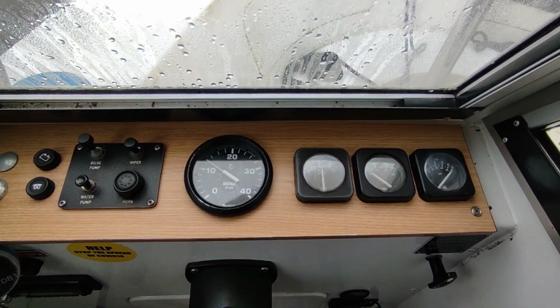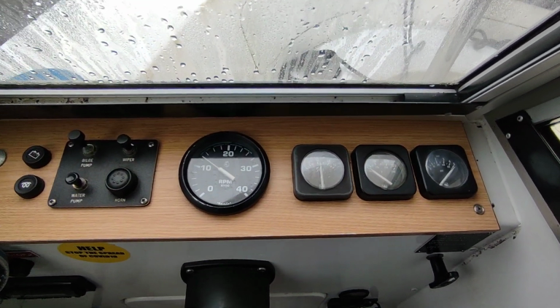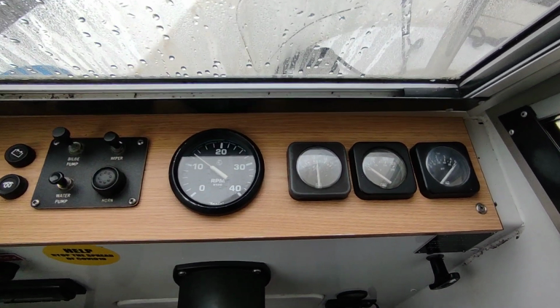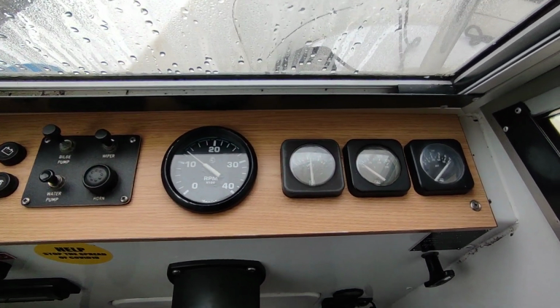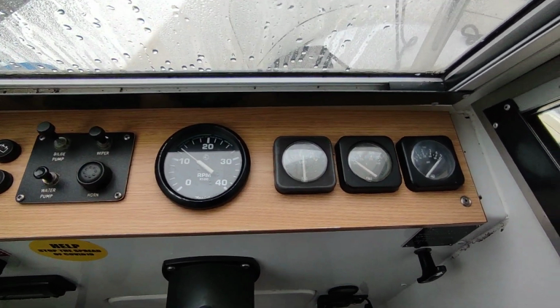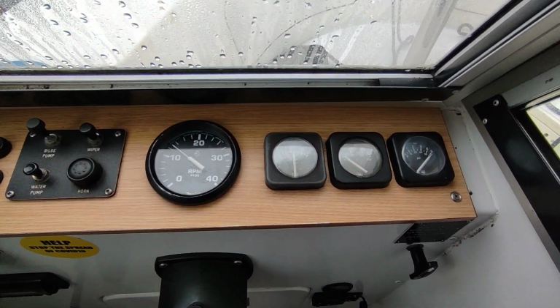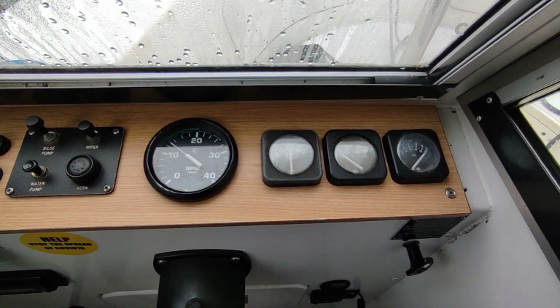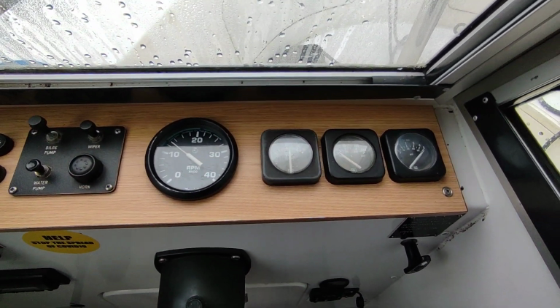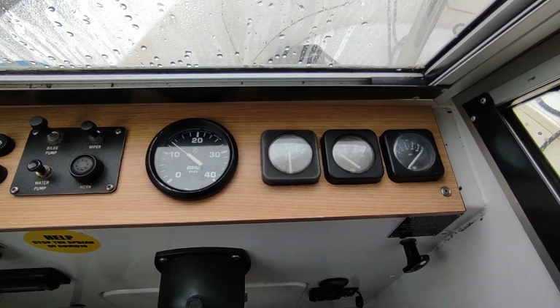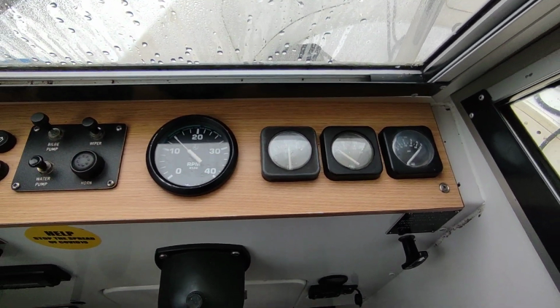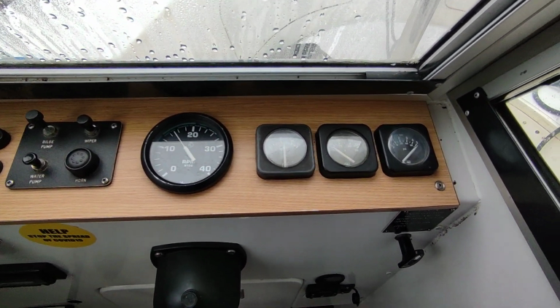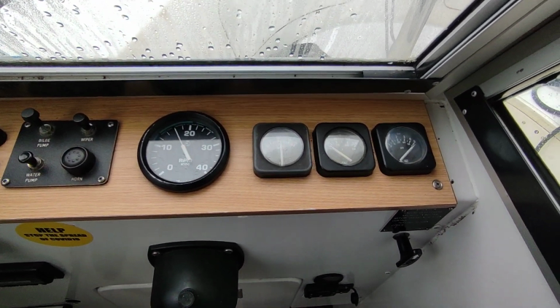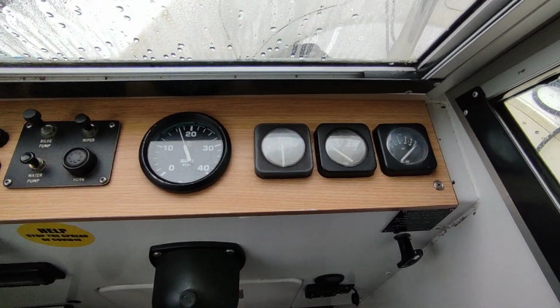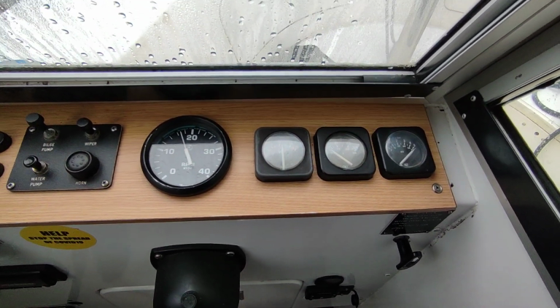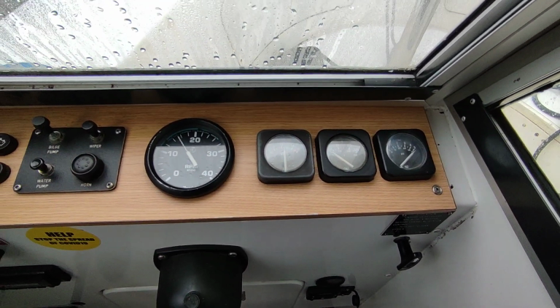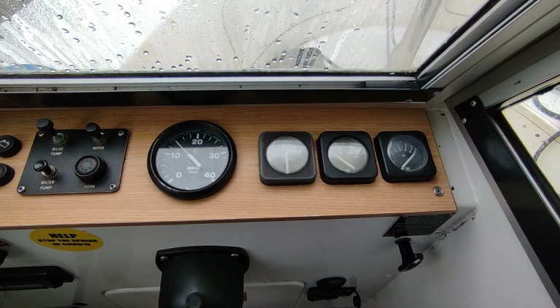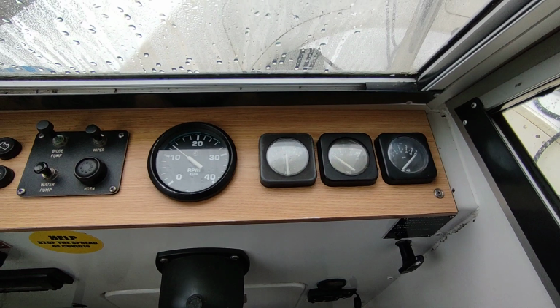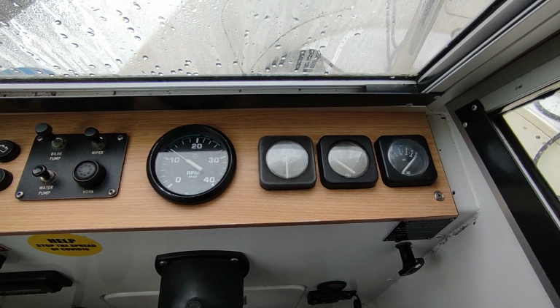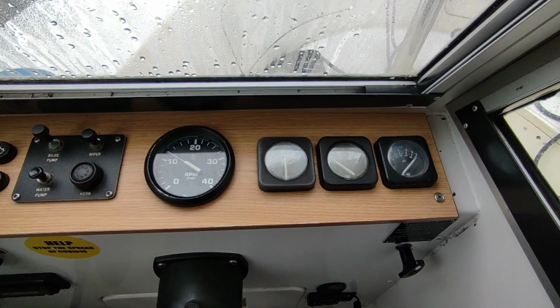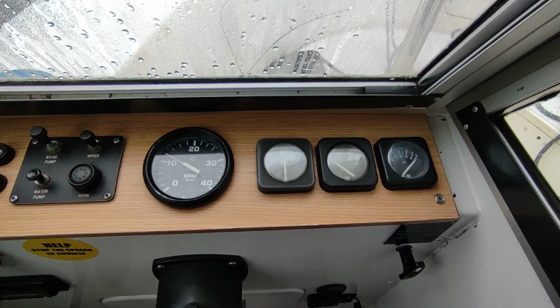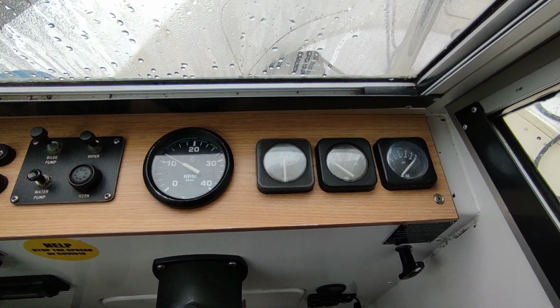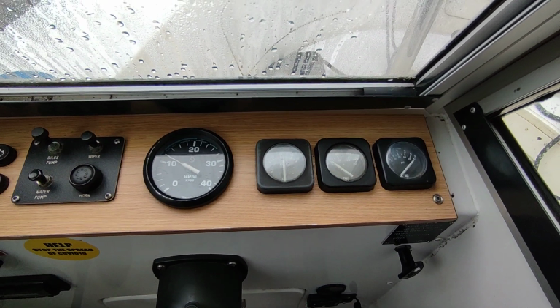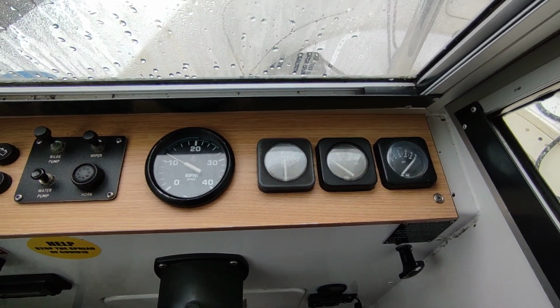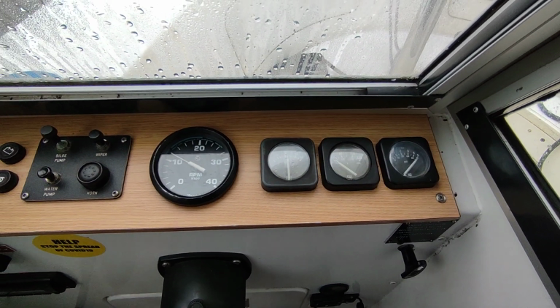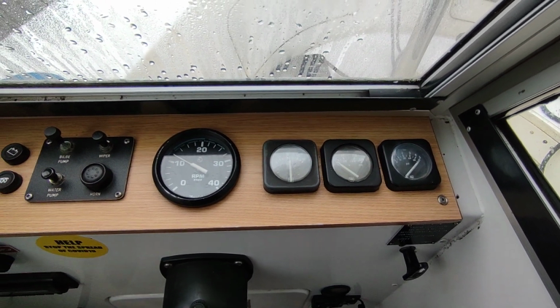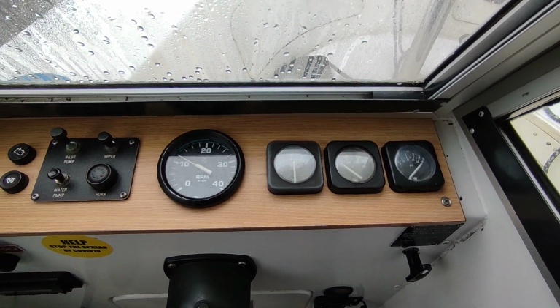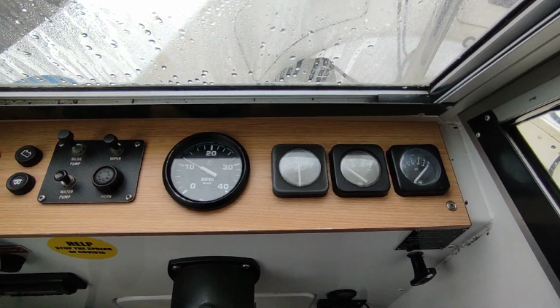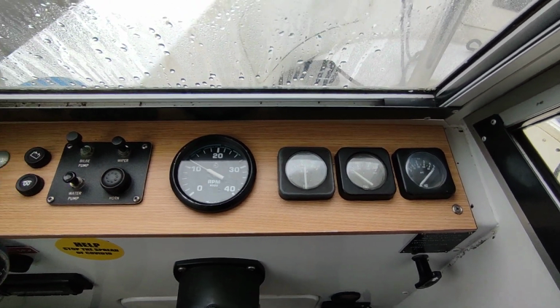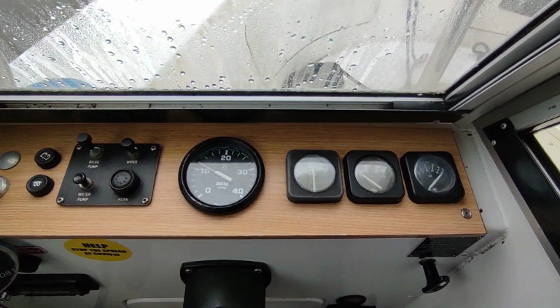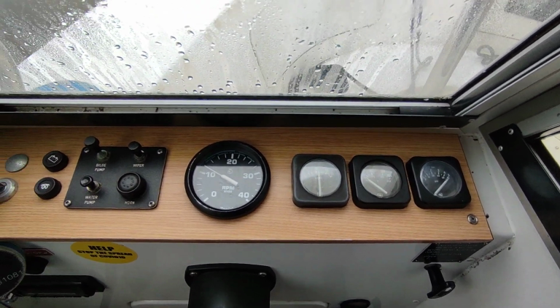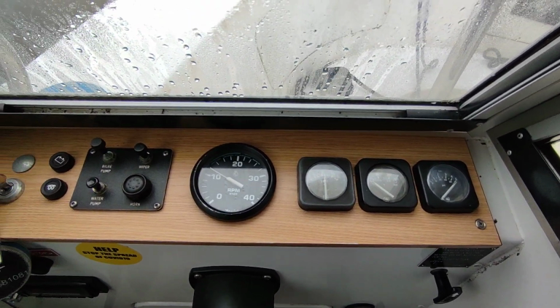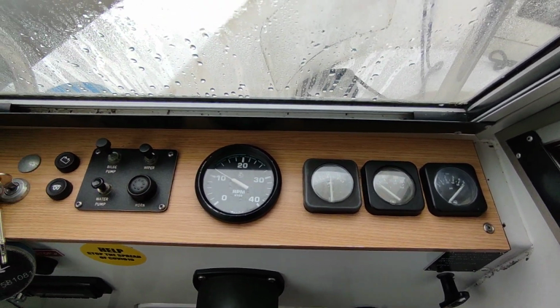All up and running just as she should. Nice quiet Nanny diesel.